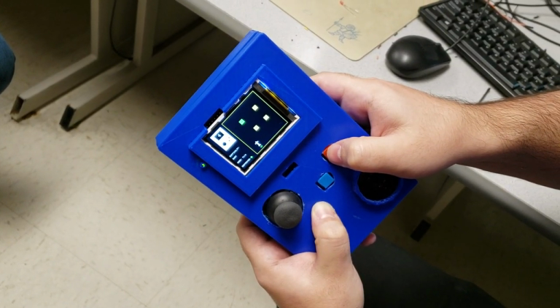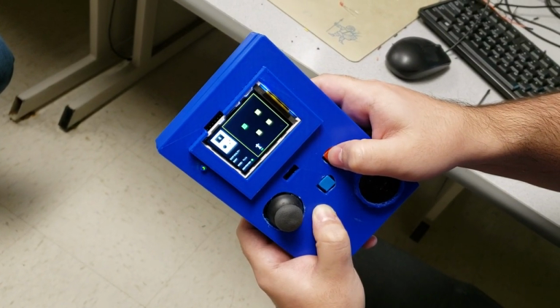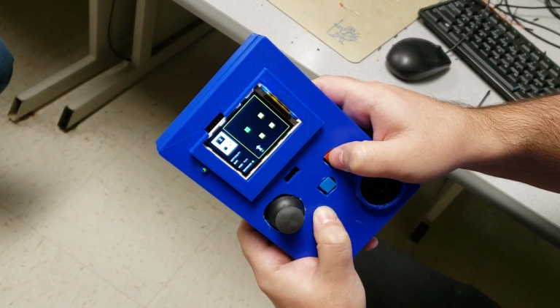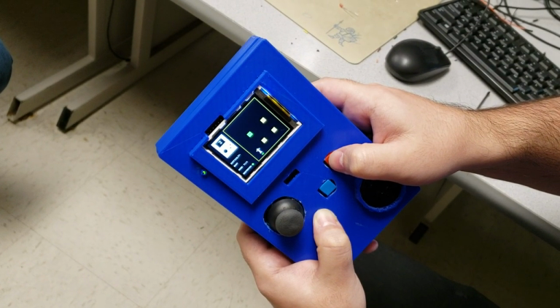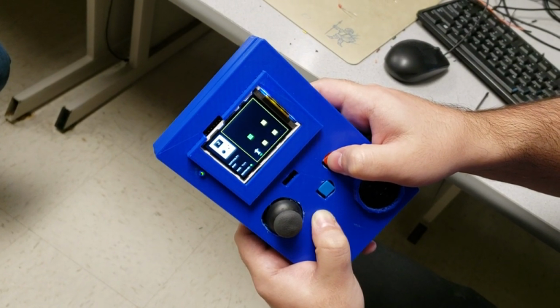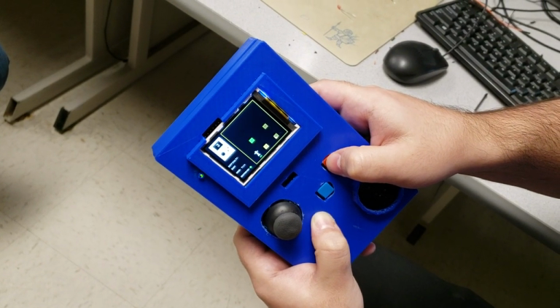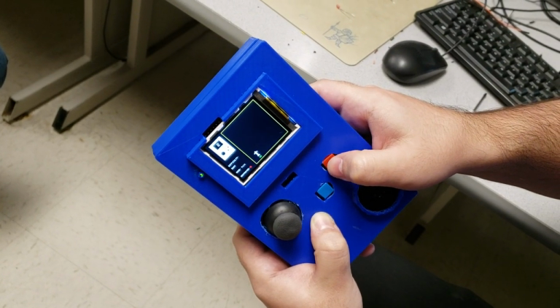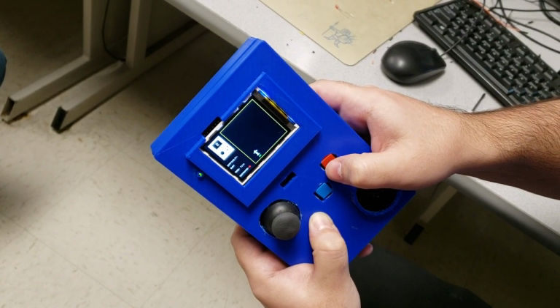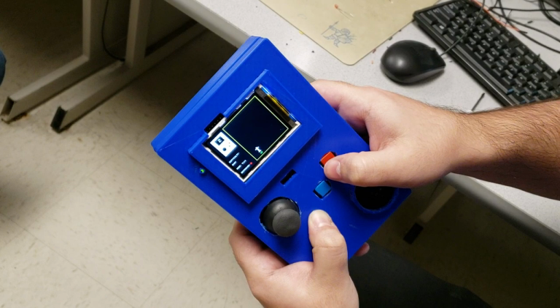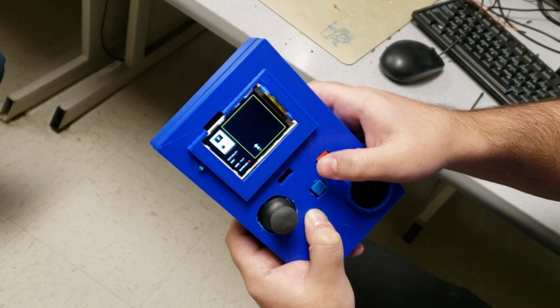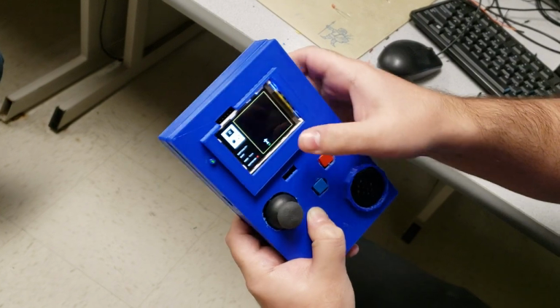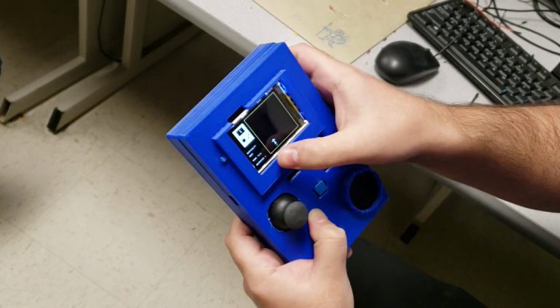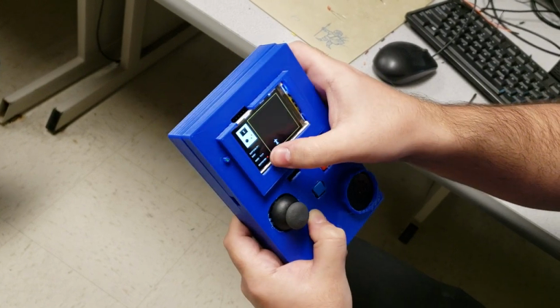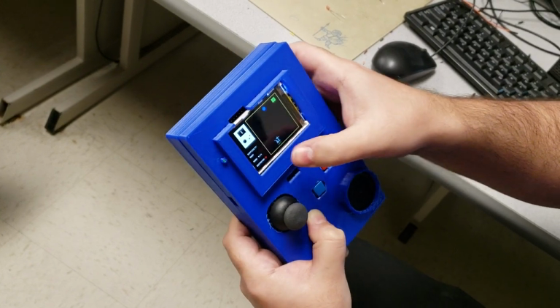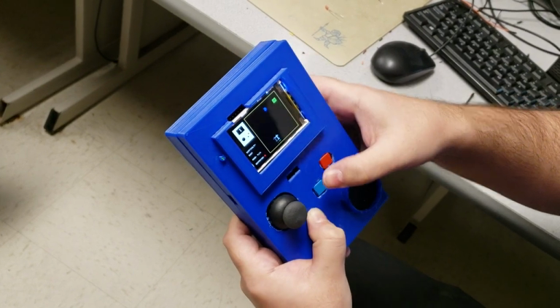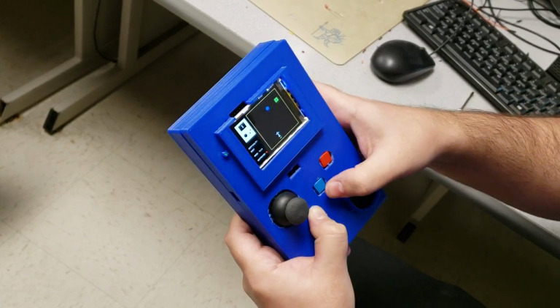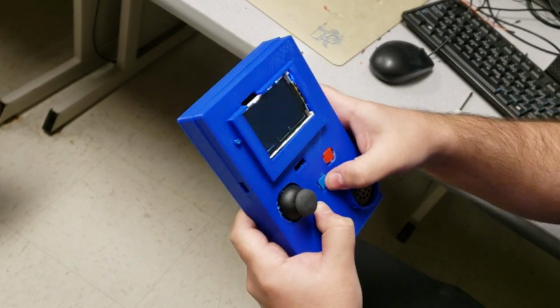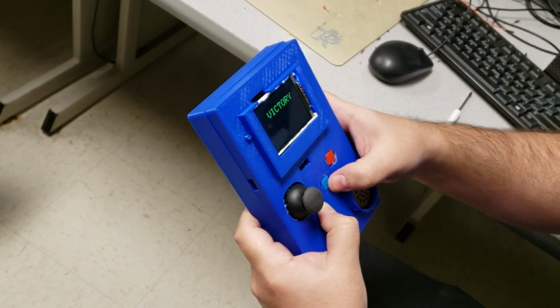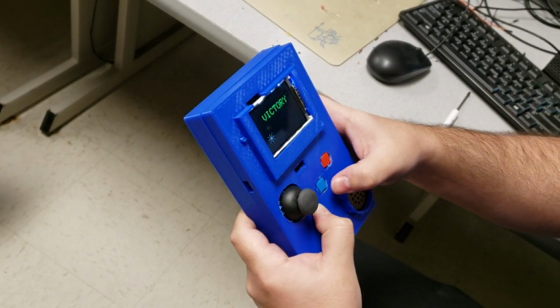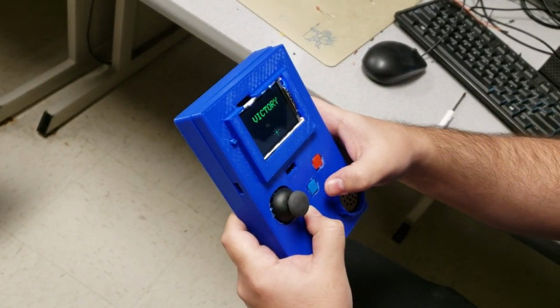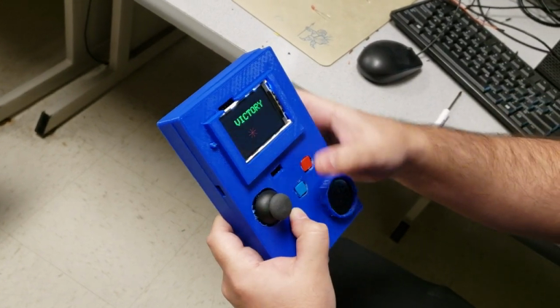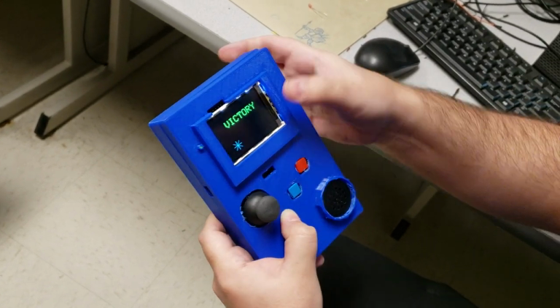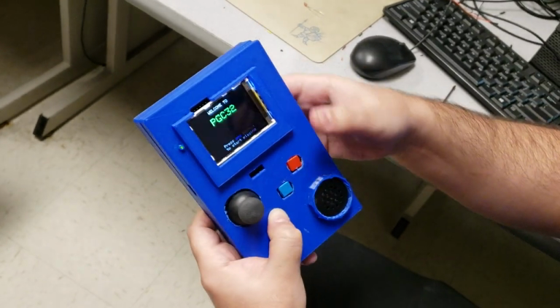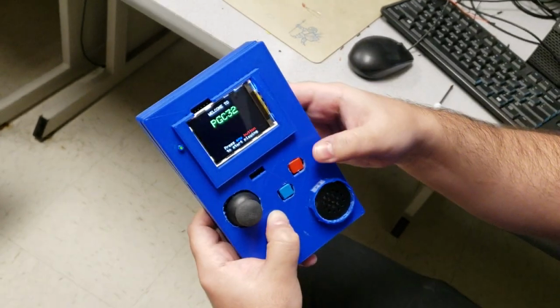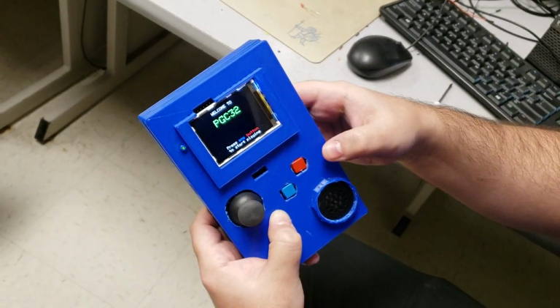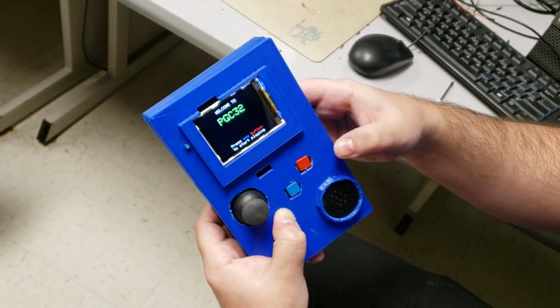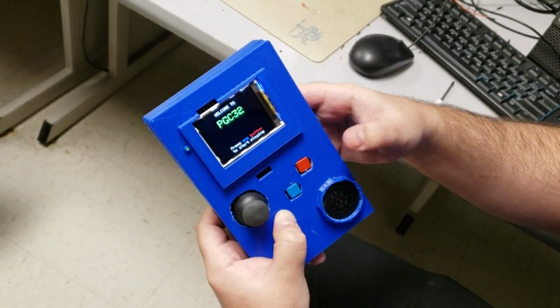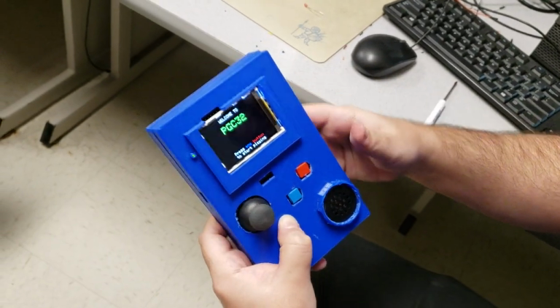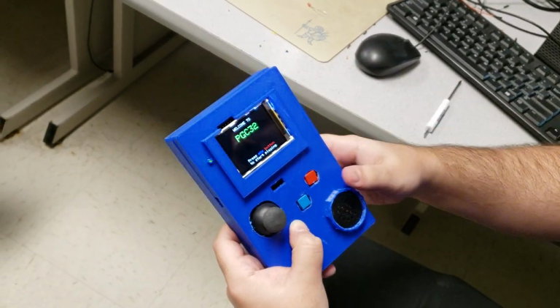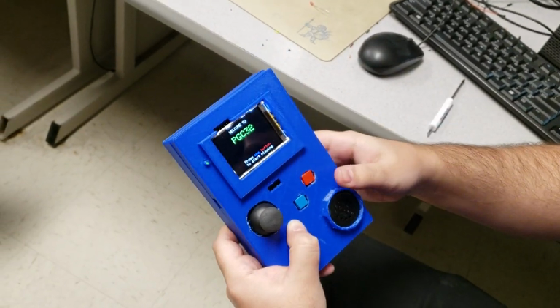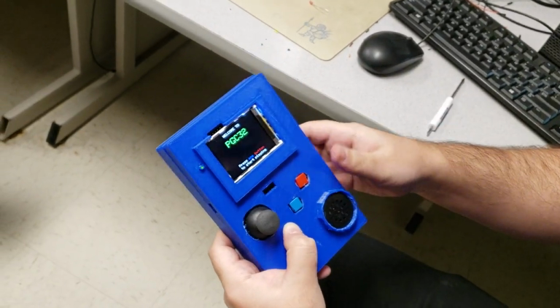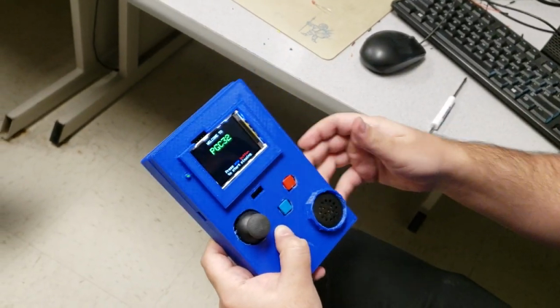The destroyer basically wipes out the screen. I'm going to press it now. You can see the destroyer is no longer available, and we got victory.